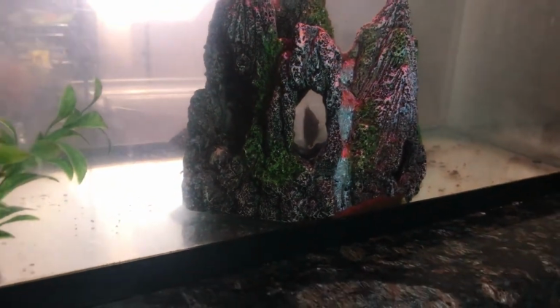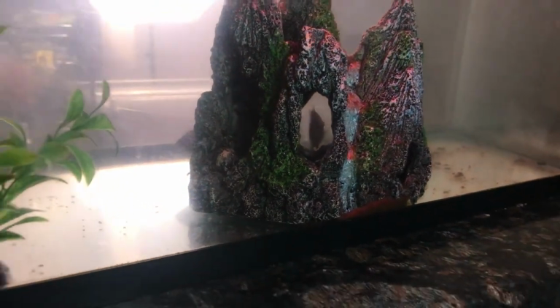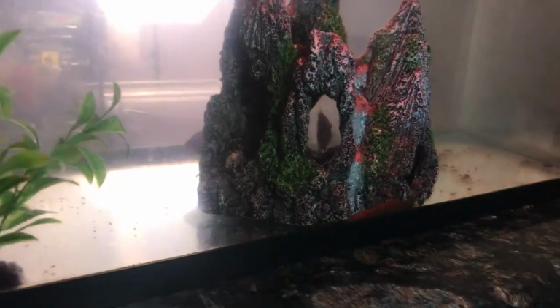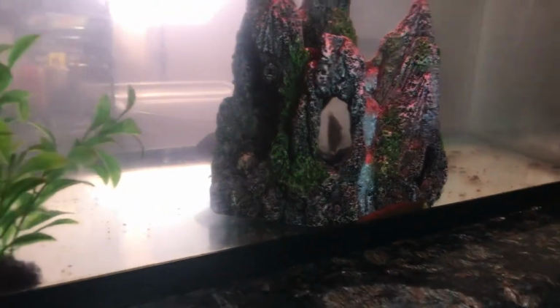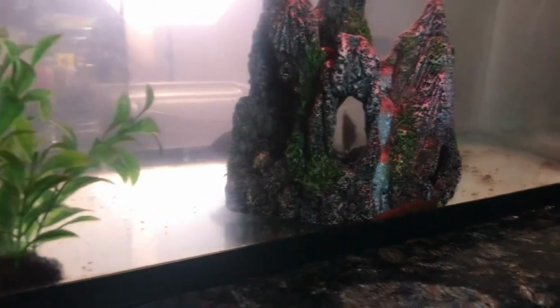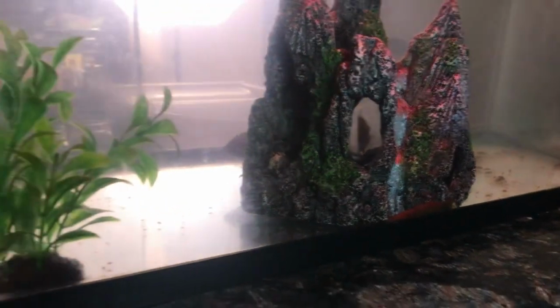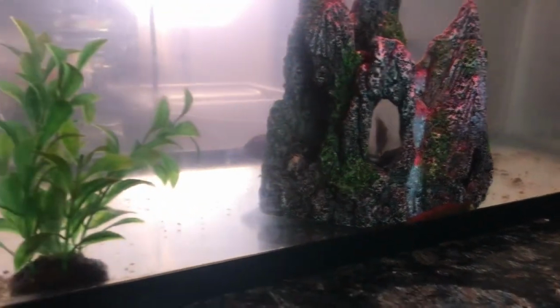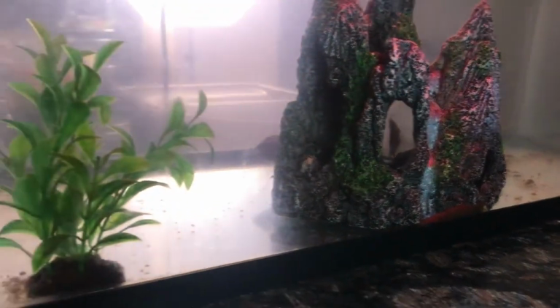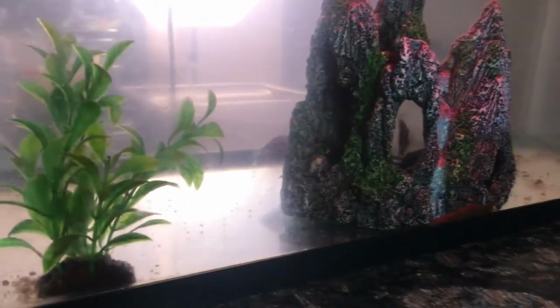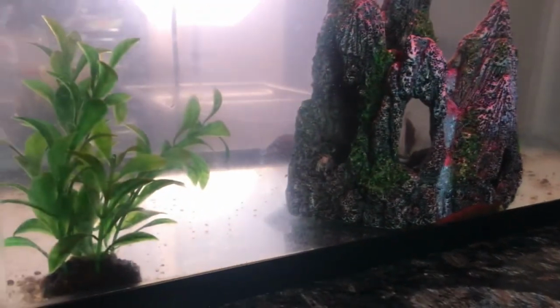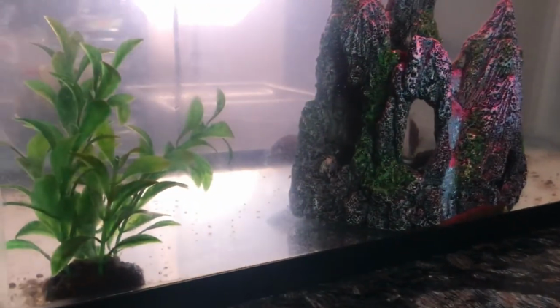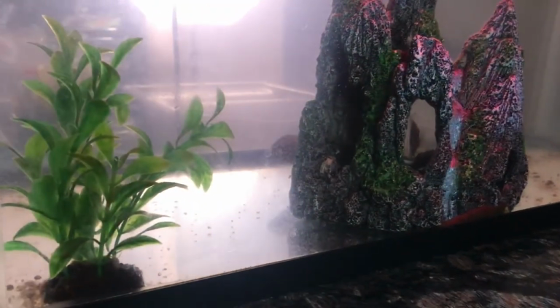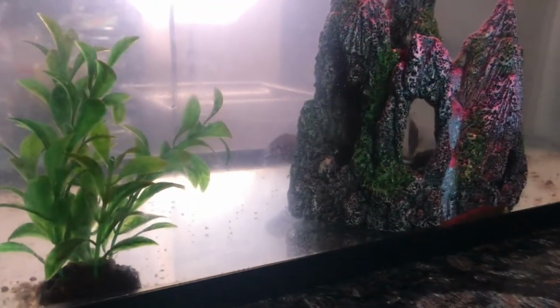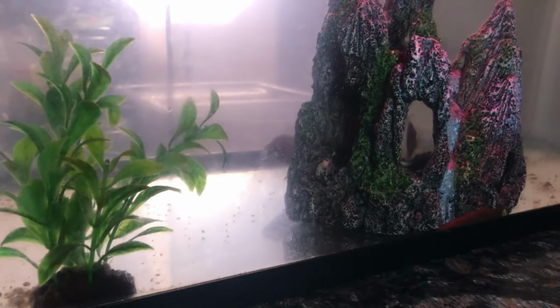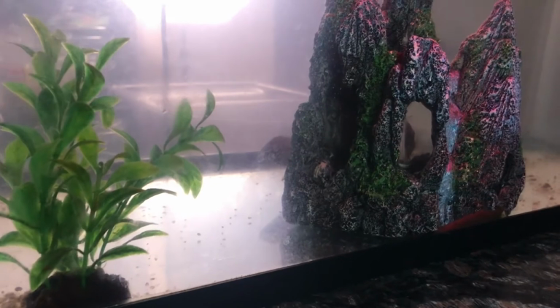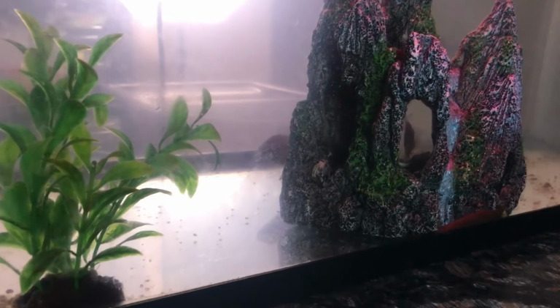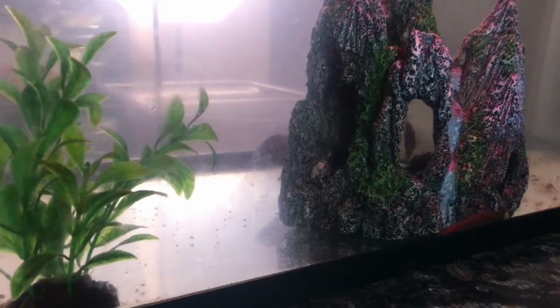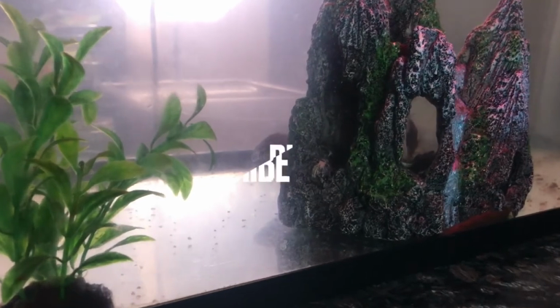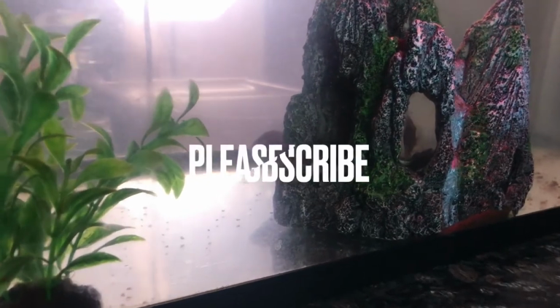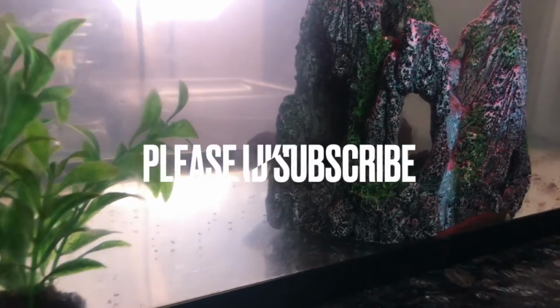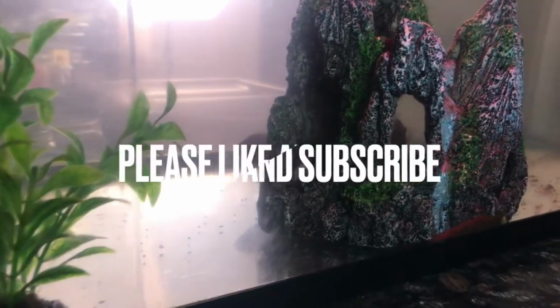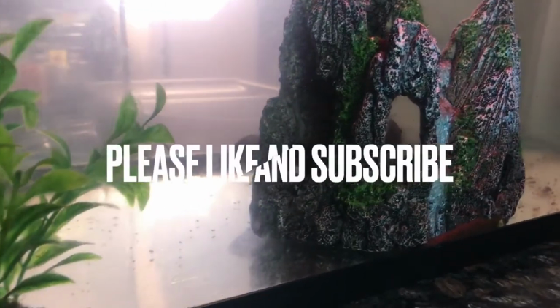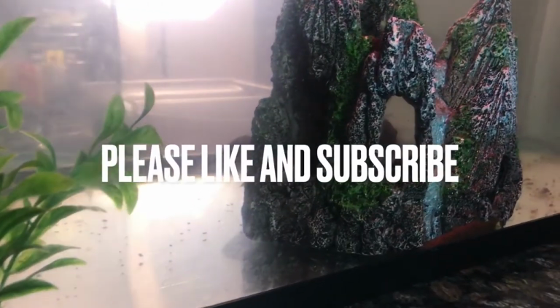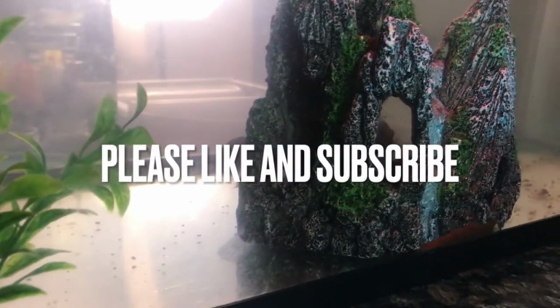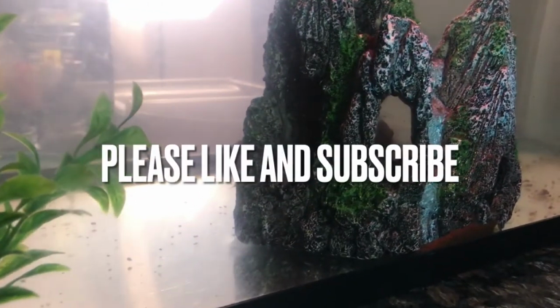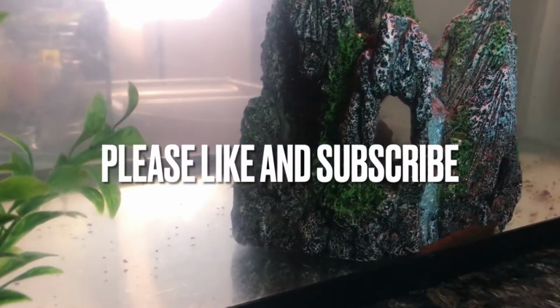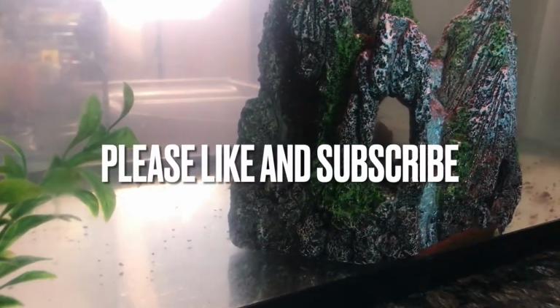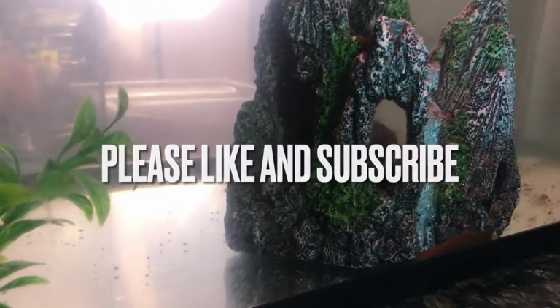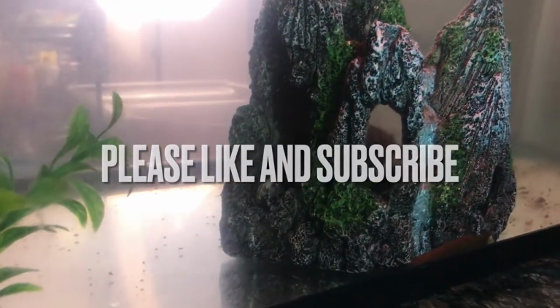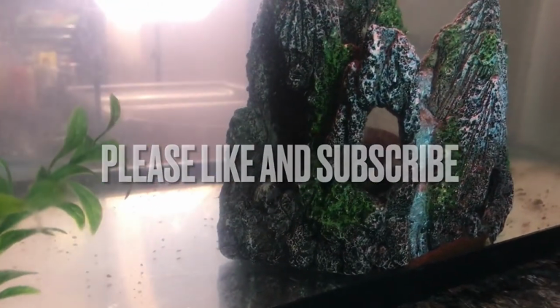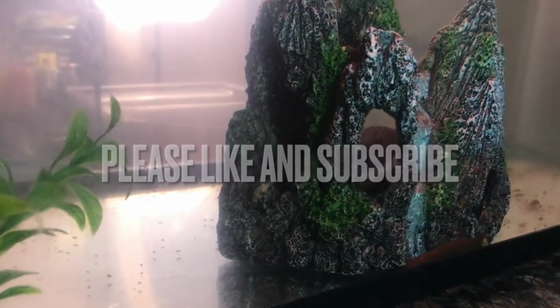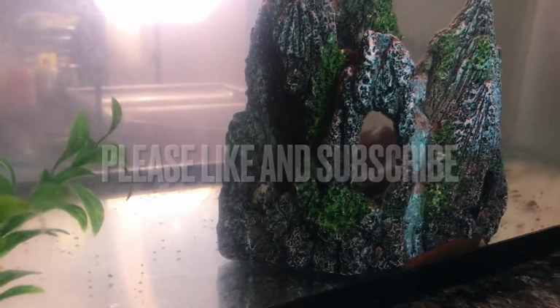Y'all, subscribe to the channel right now — we've got a lot more coming.